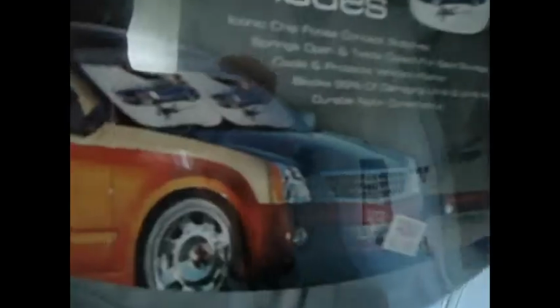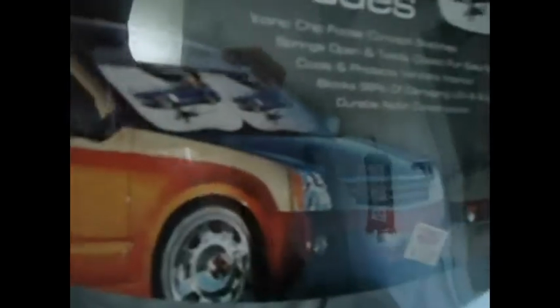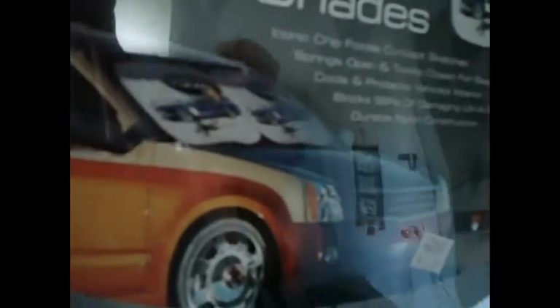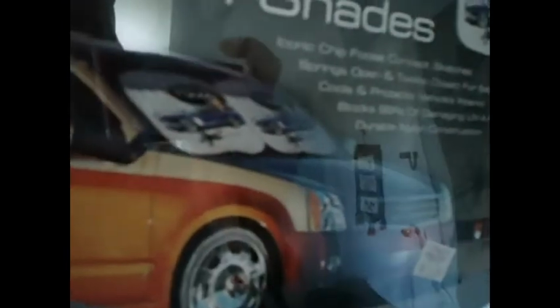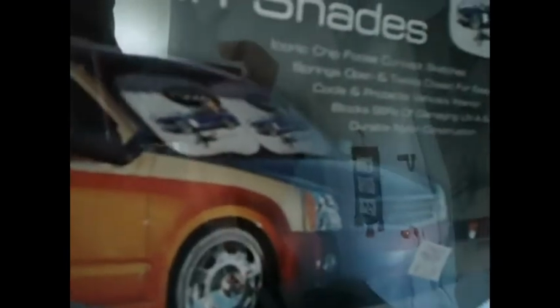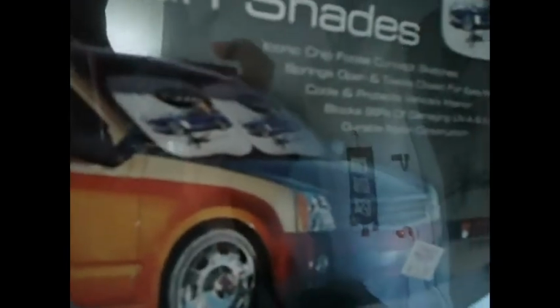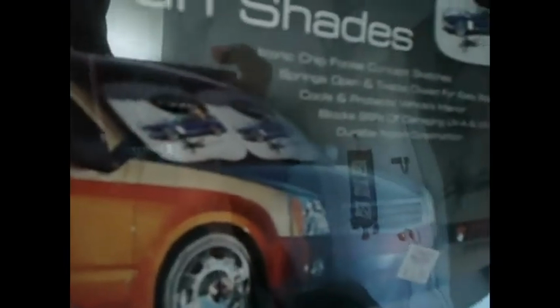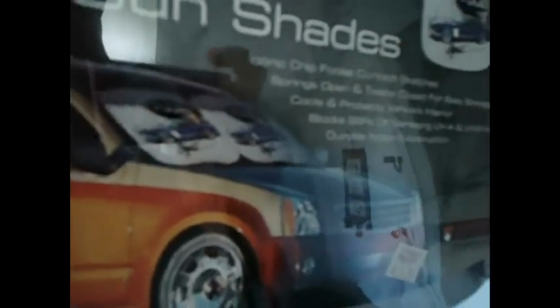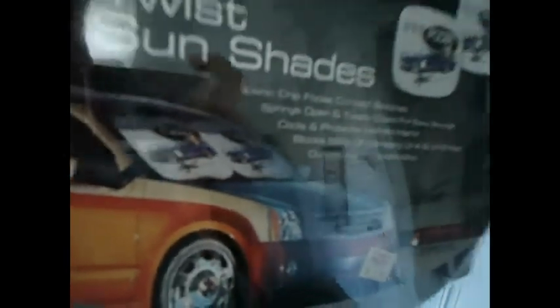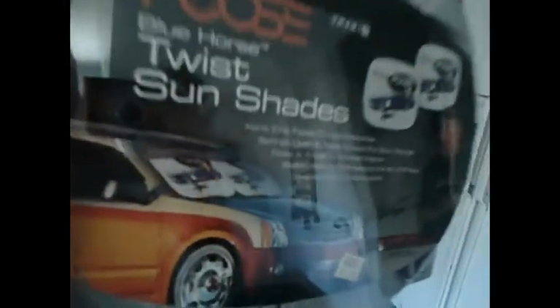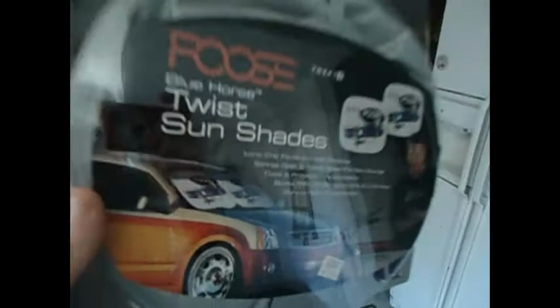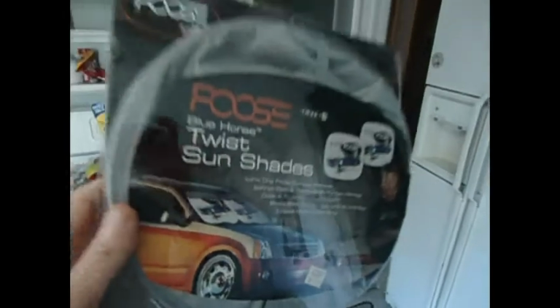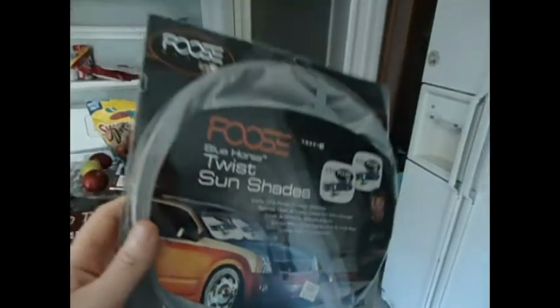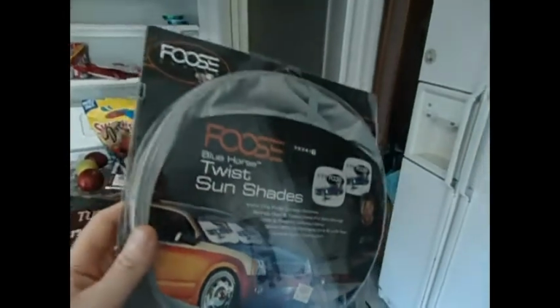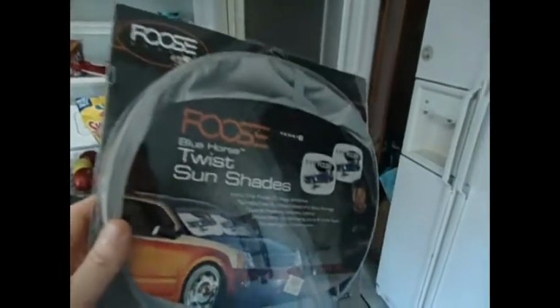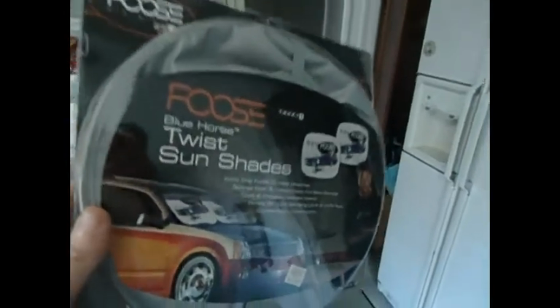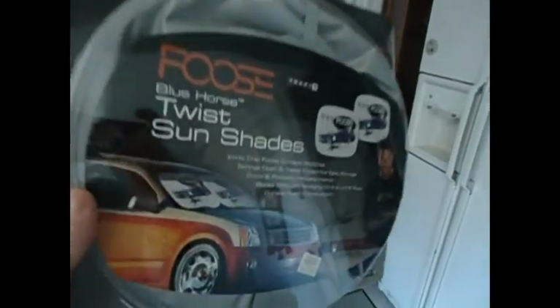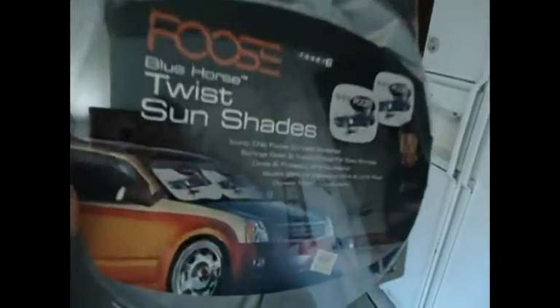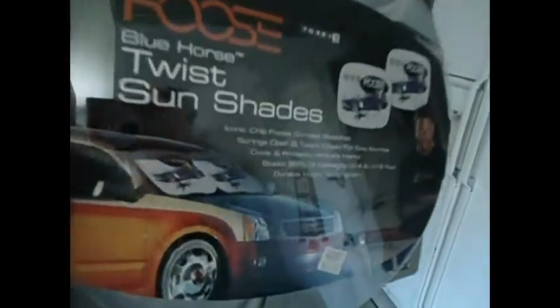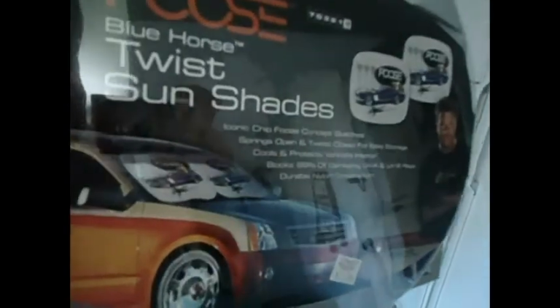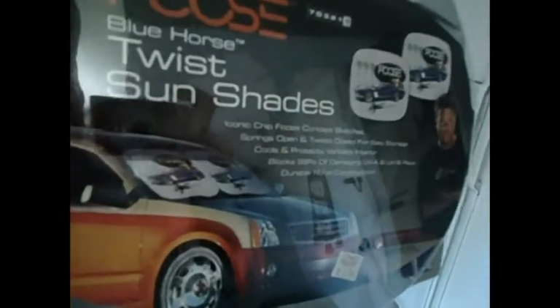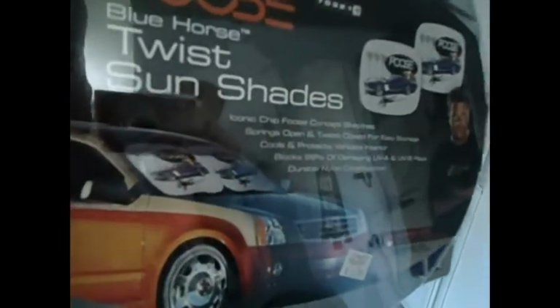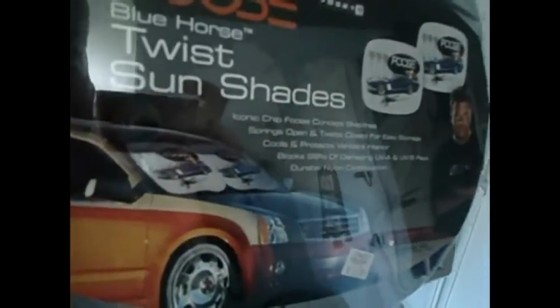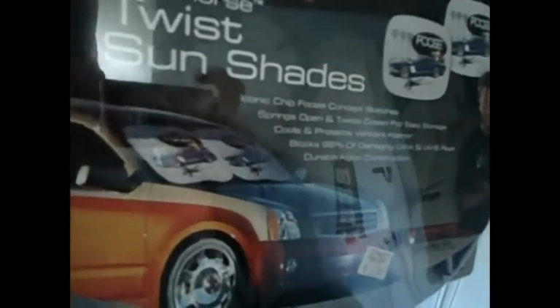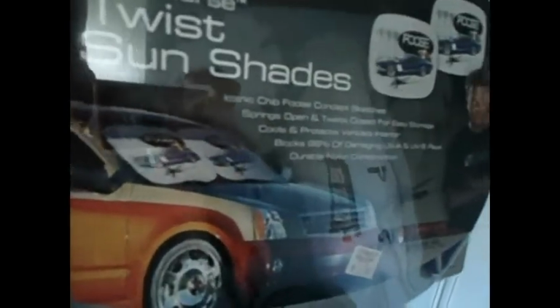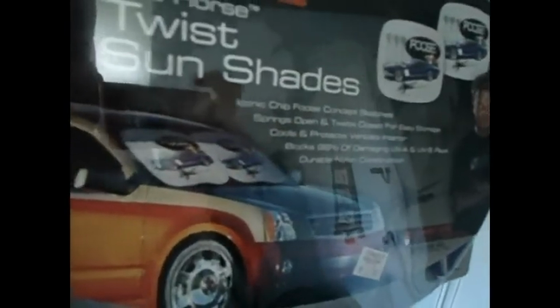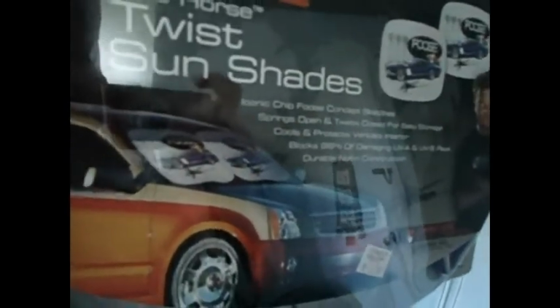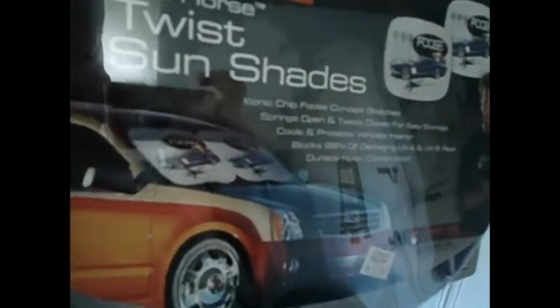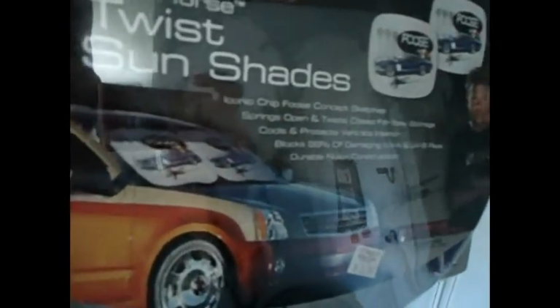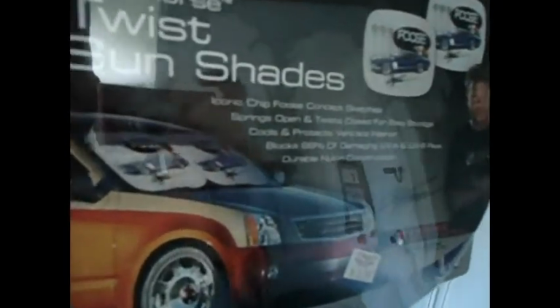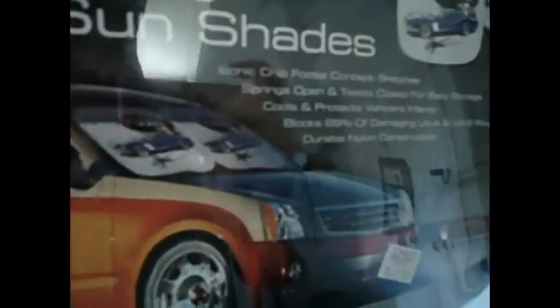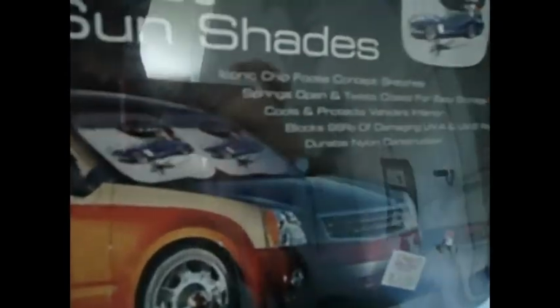They work kind of like this. Even though they're small, they come in this tiny little package. They extend out, and two of them will cover your whole windshield.